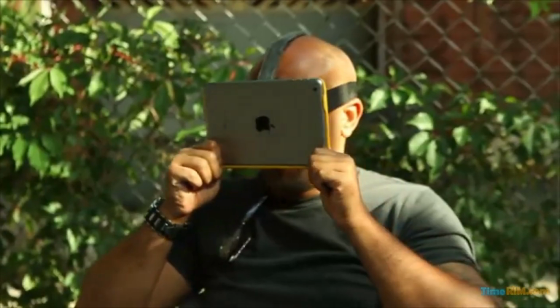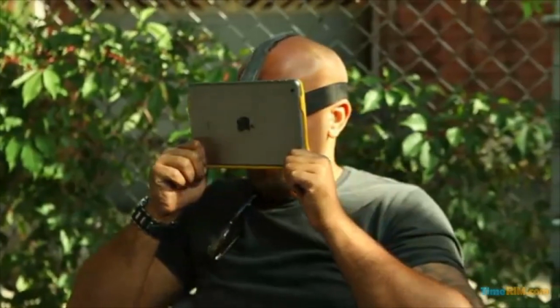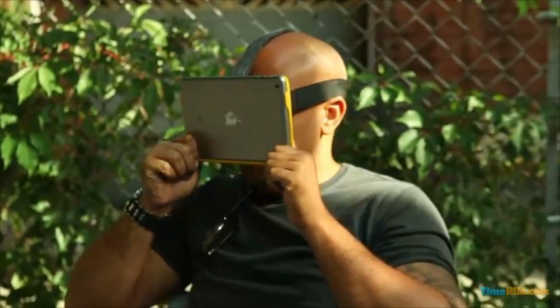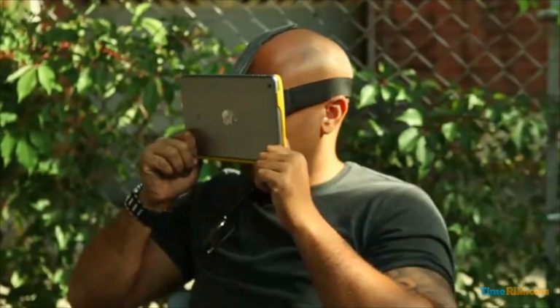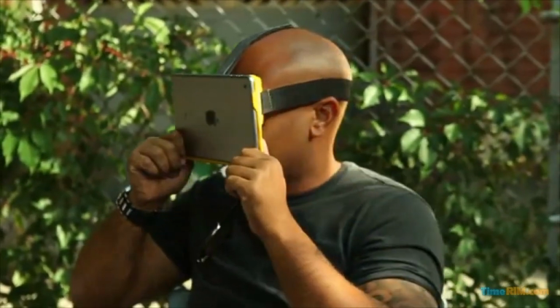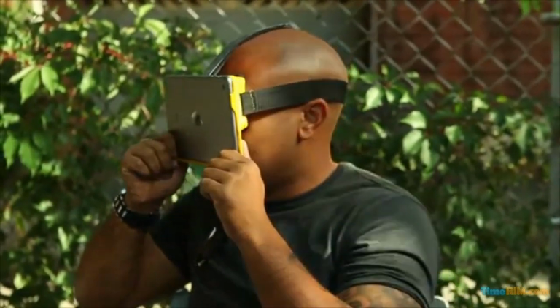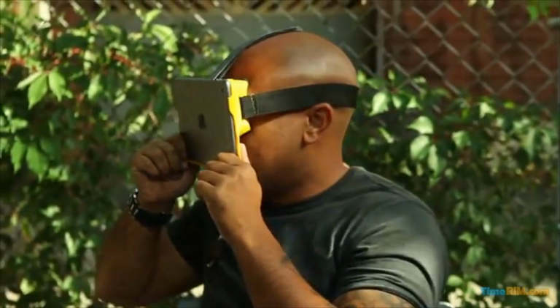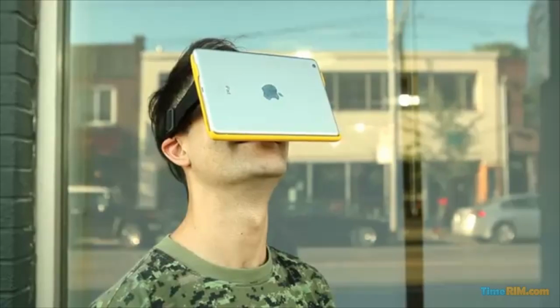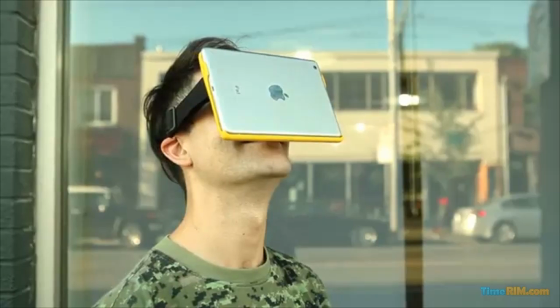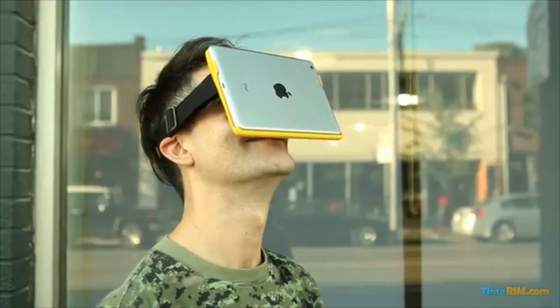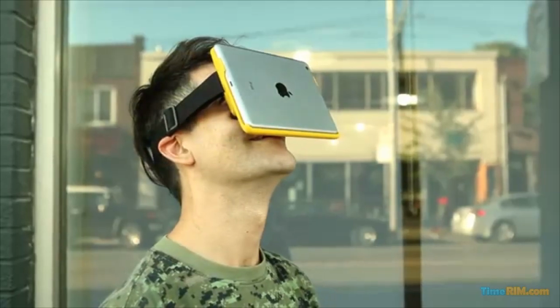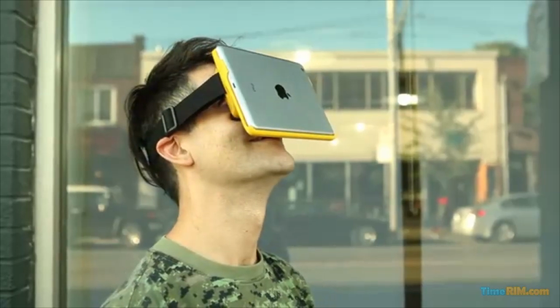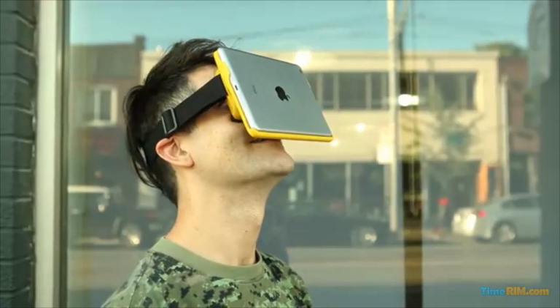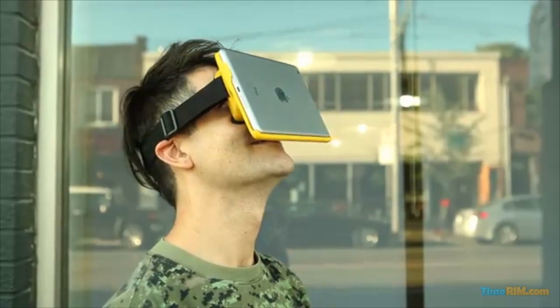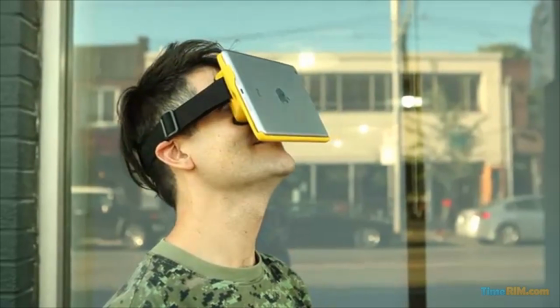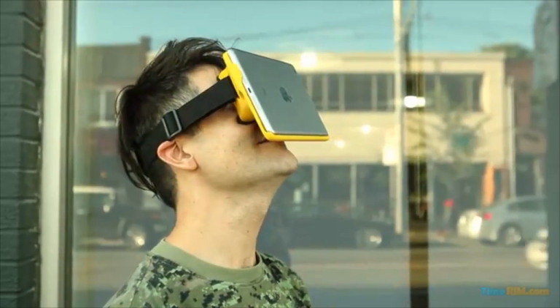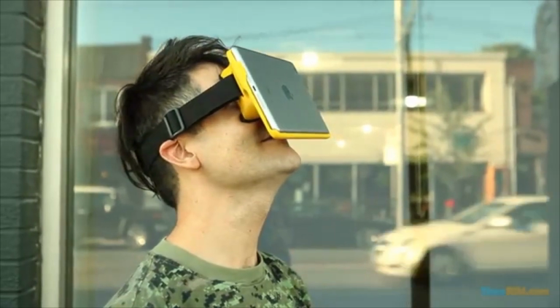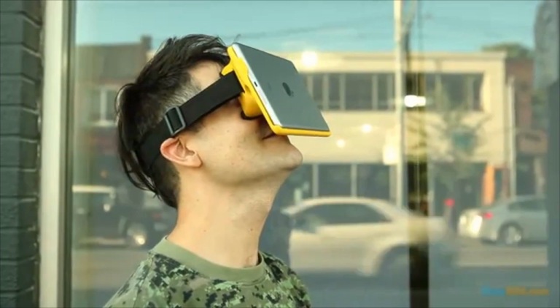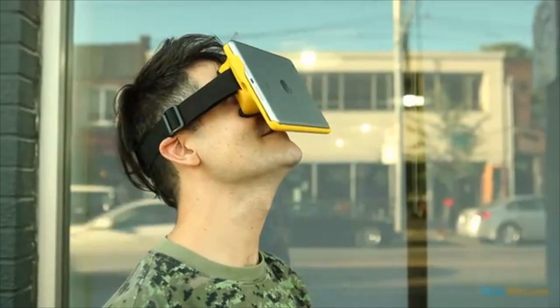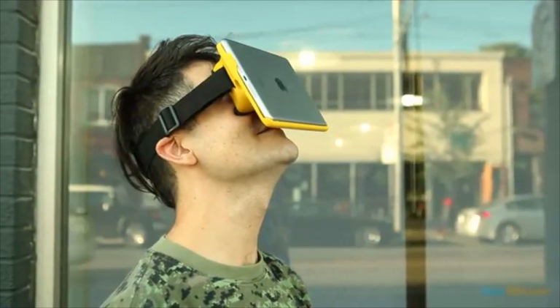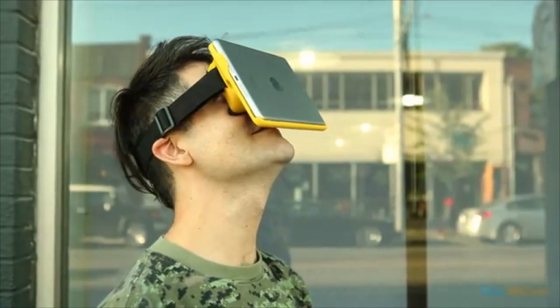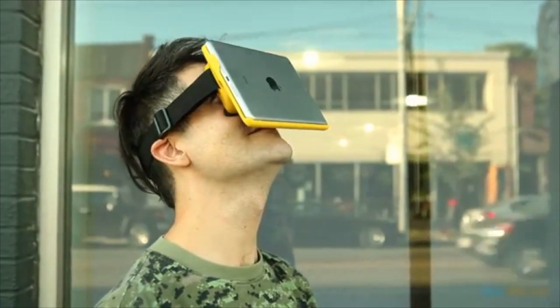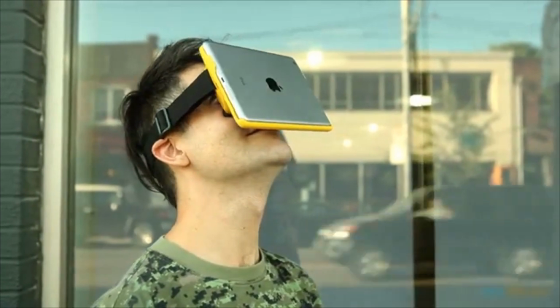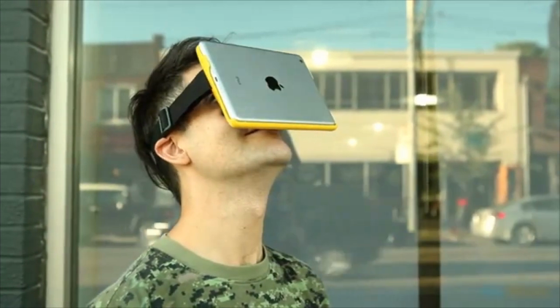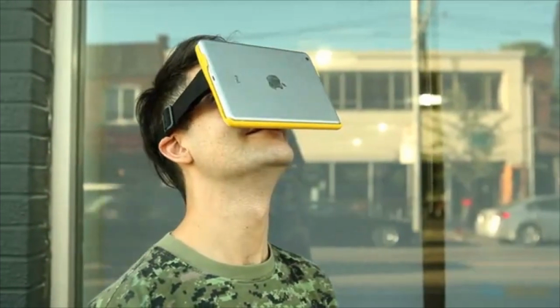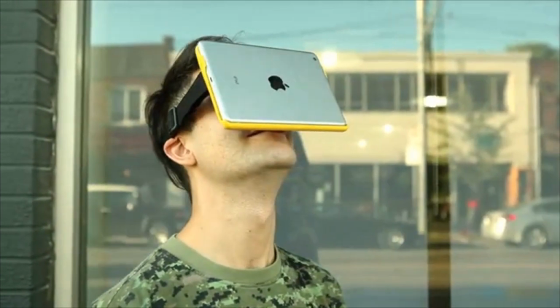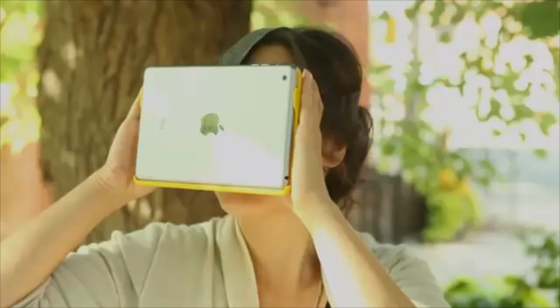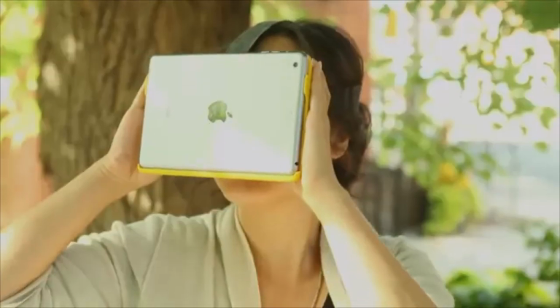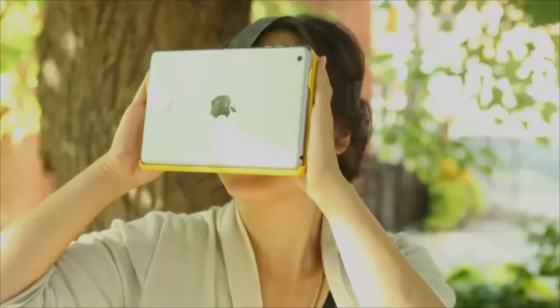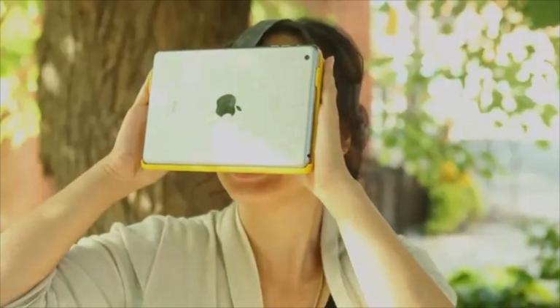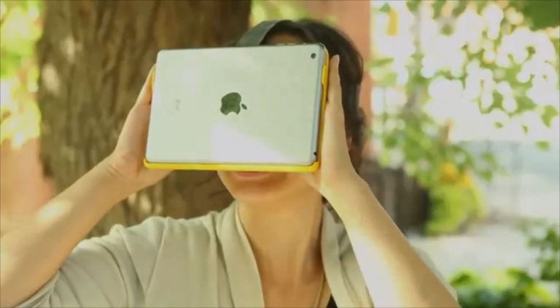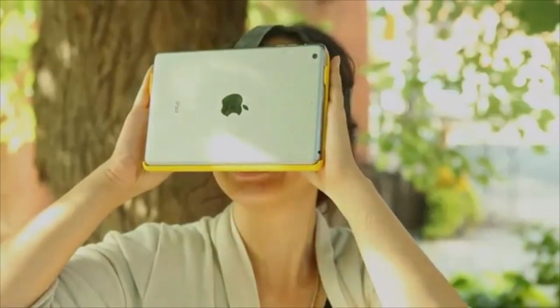The iPad Mini is fast, light, and high enough resolution to deliver high quality virtual reality. With the built-in battery, you won't need to be plugged in at all.